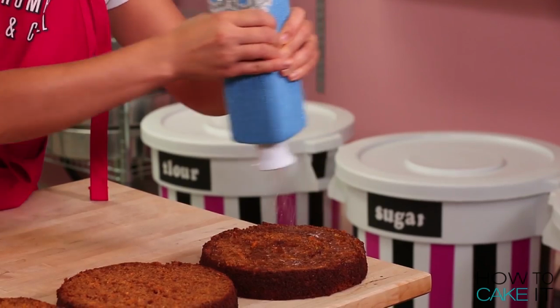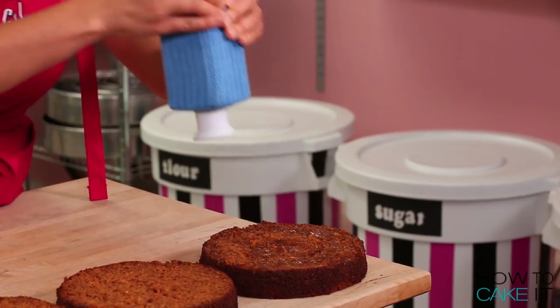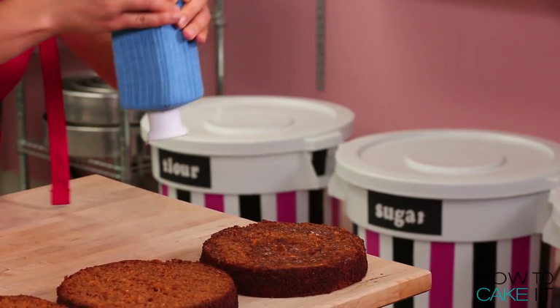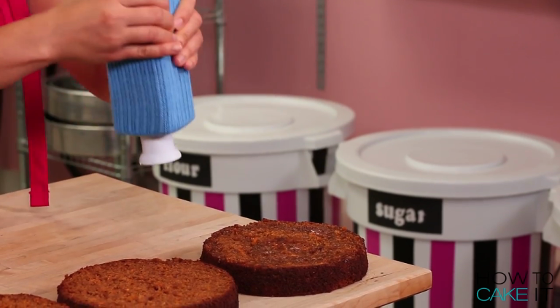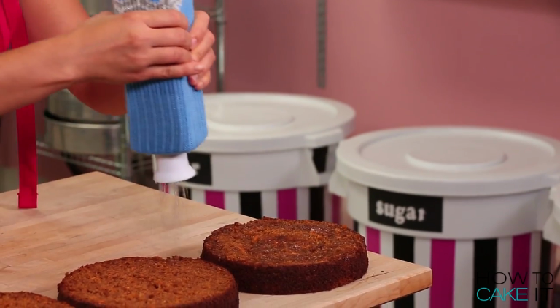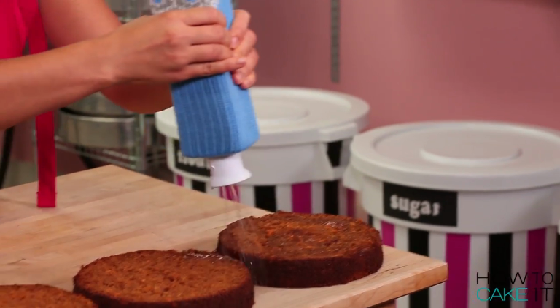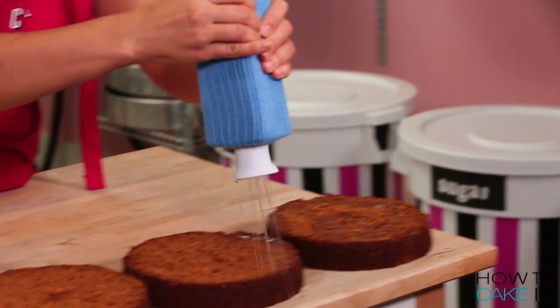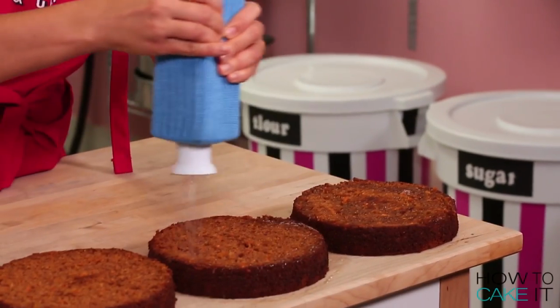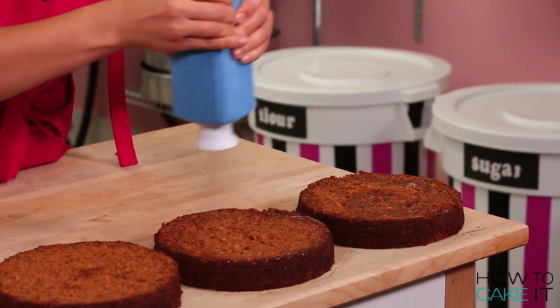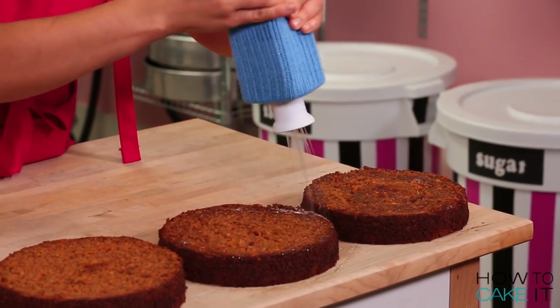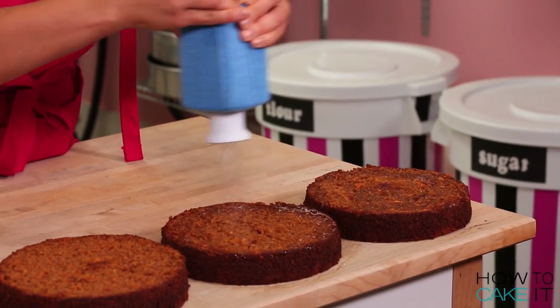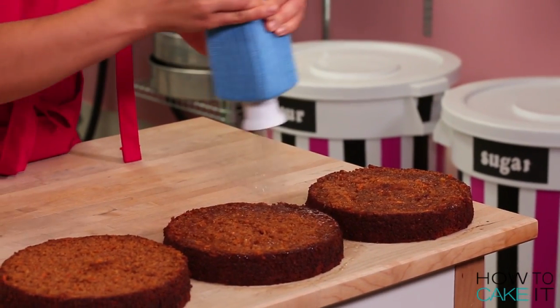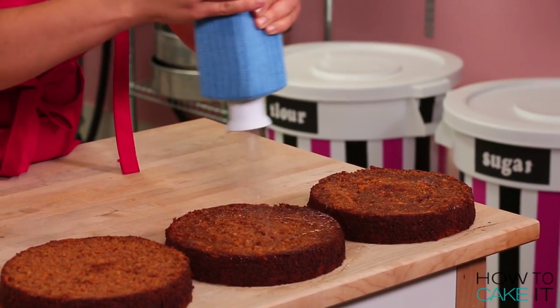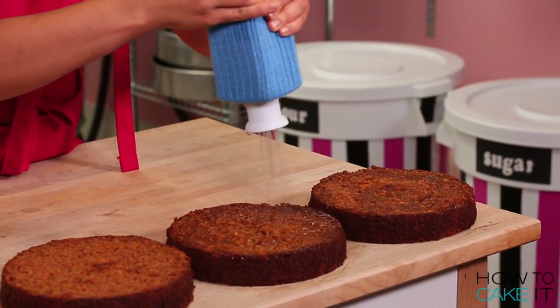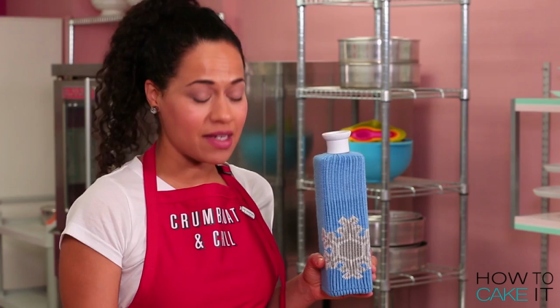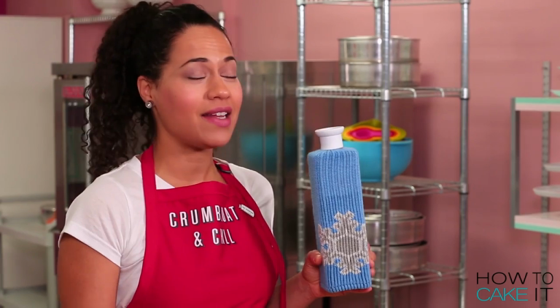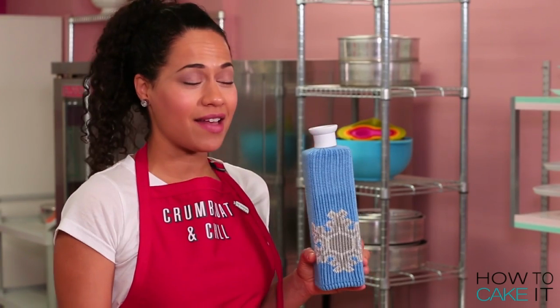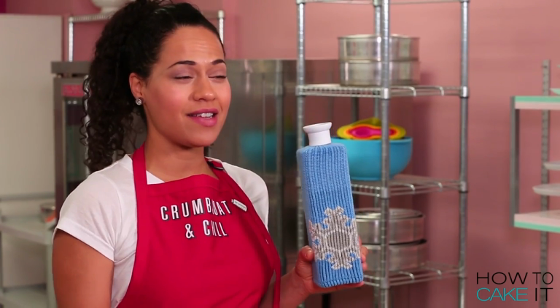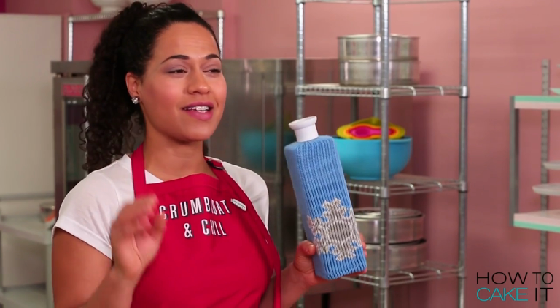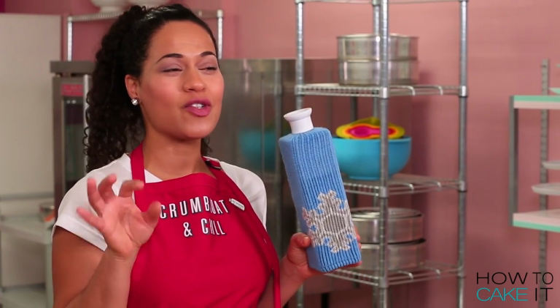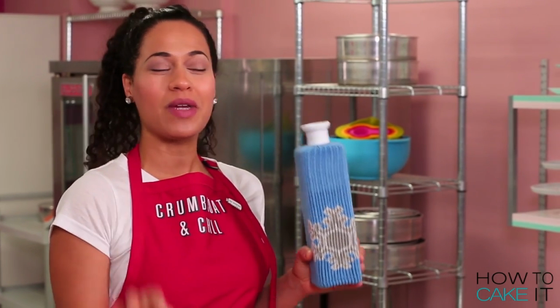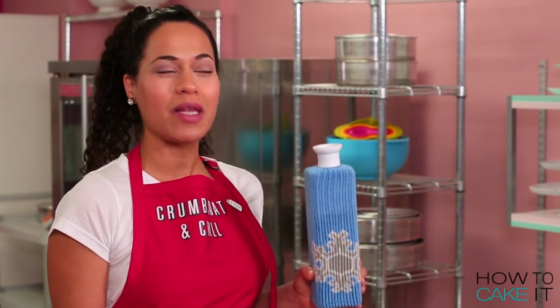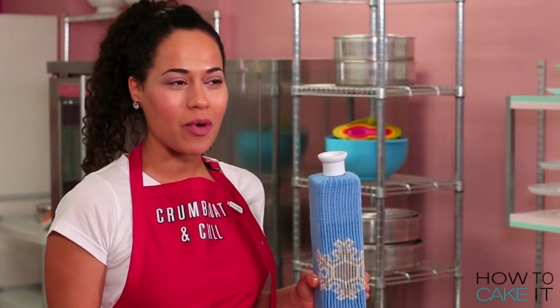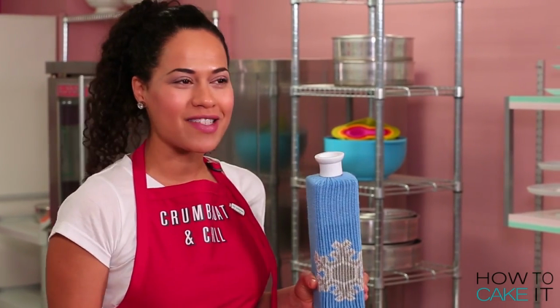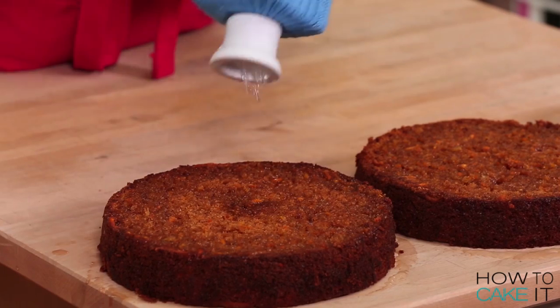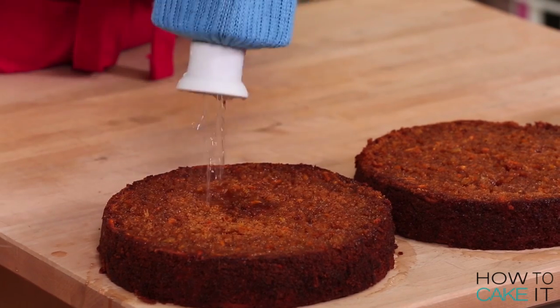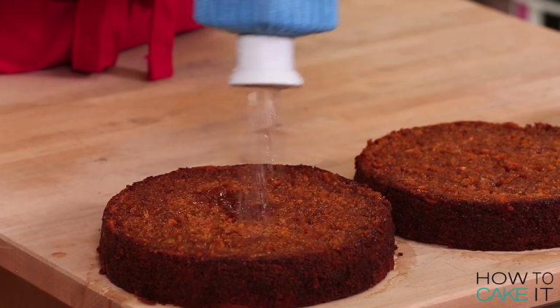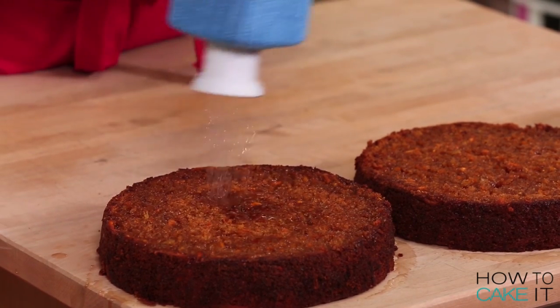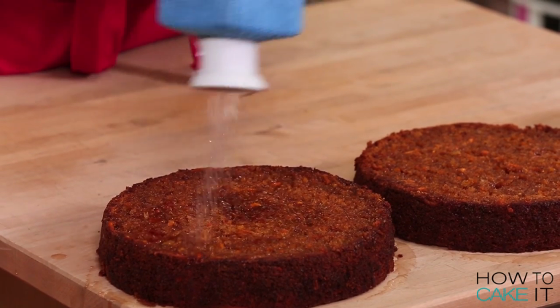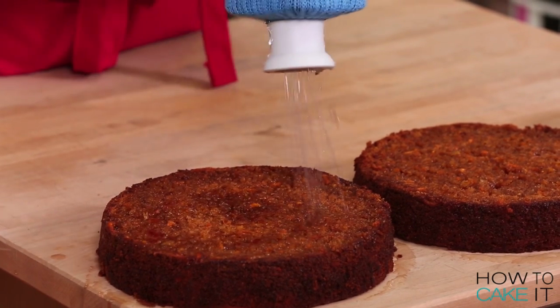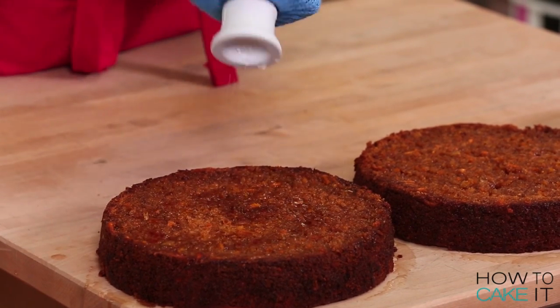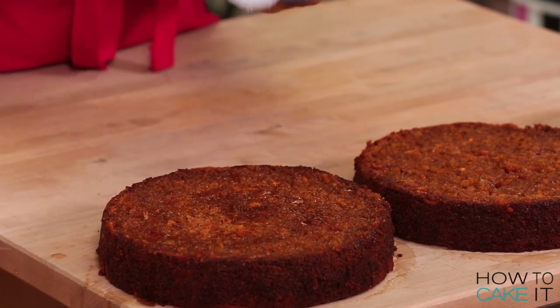It's time to simple syrup my cakes, but for a cake that's this moist — and yes, it's extremely moist — you don't need a ton of syrup.